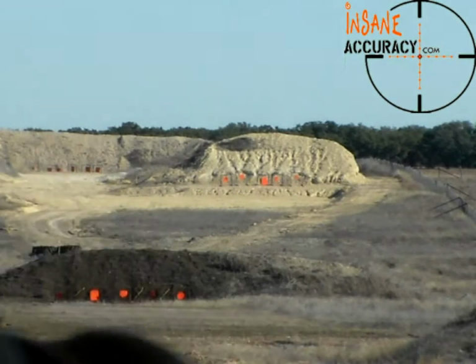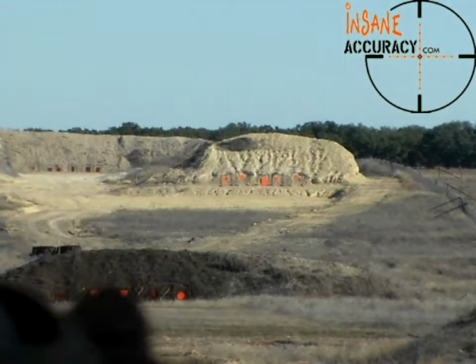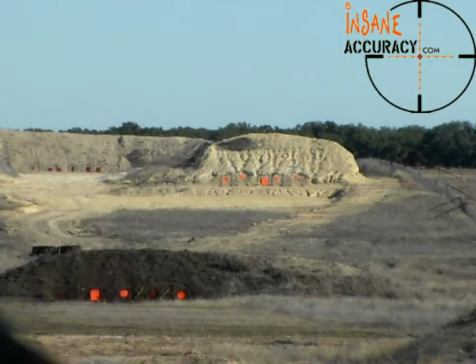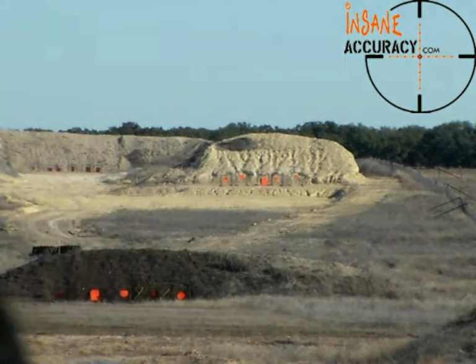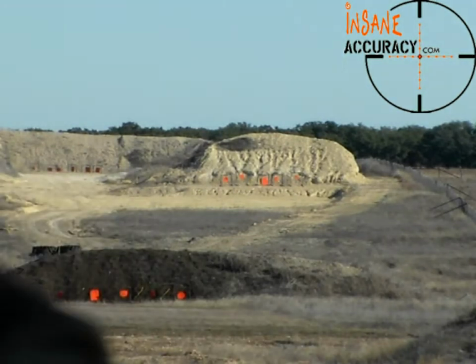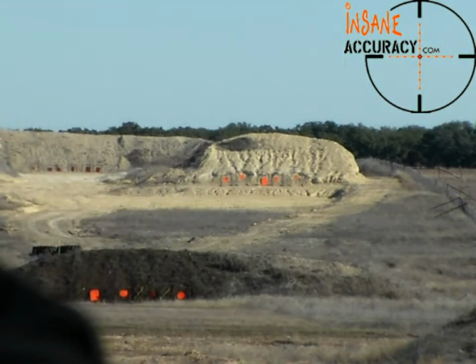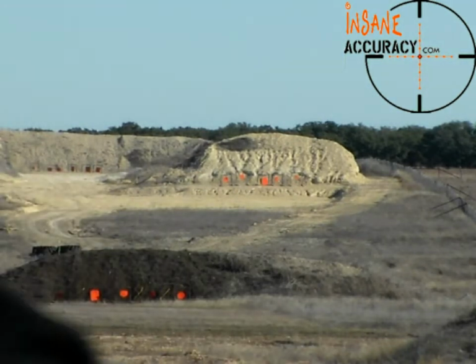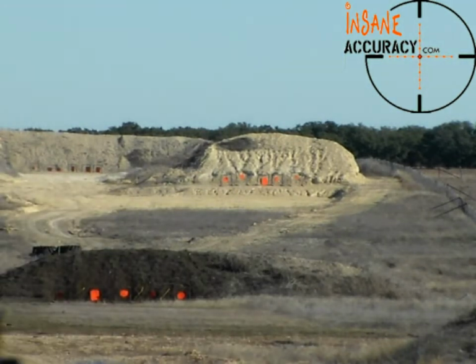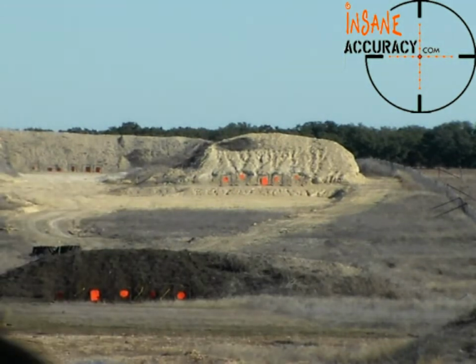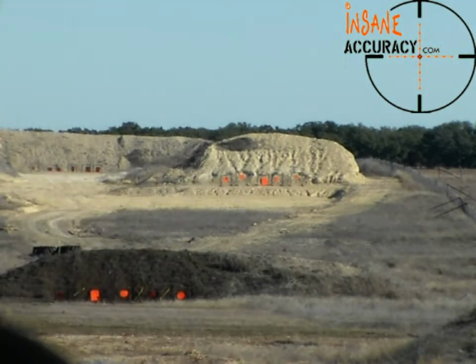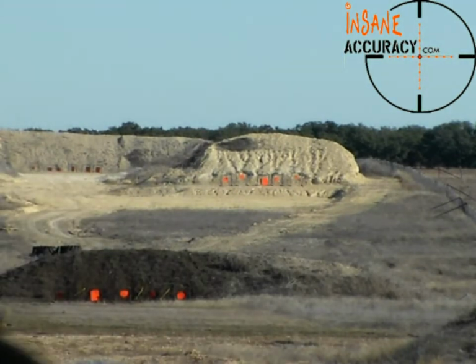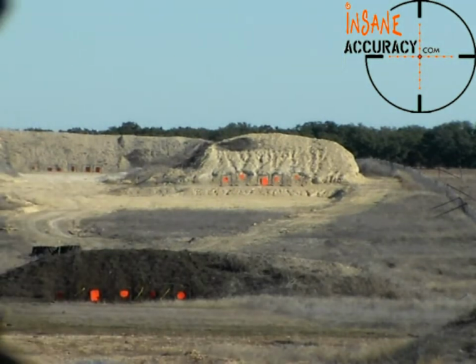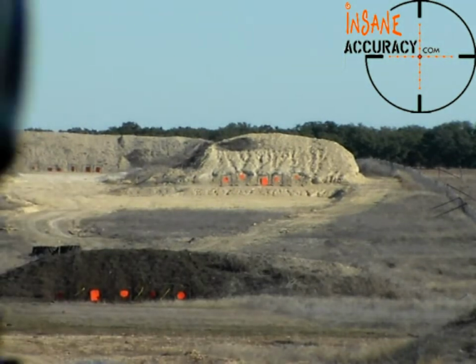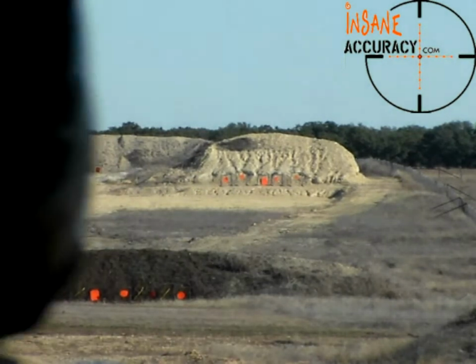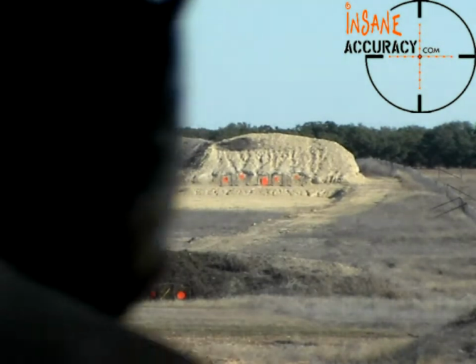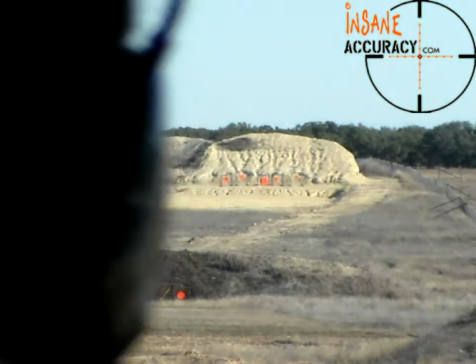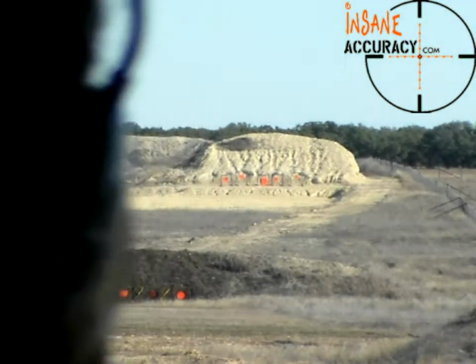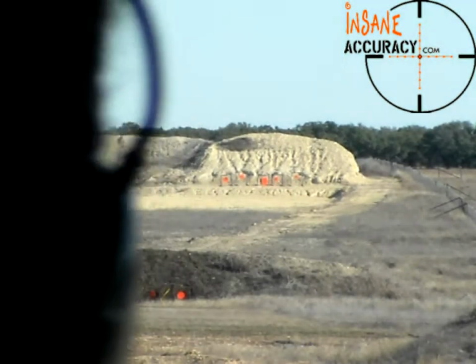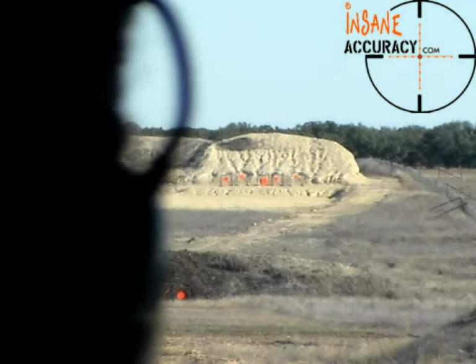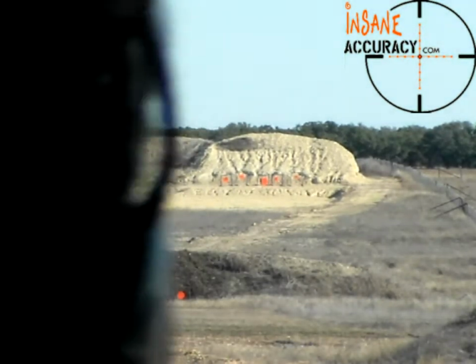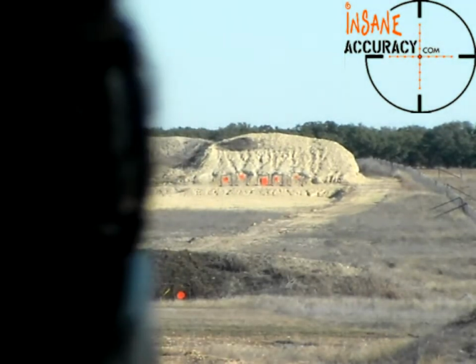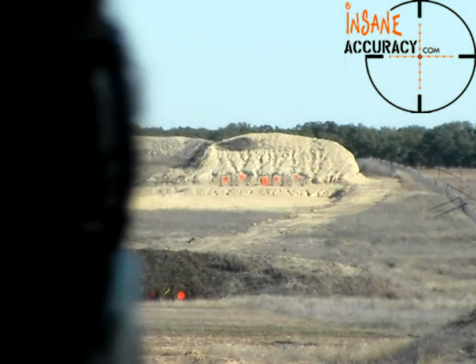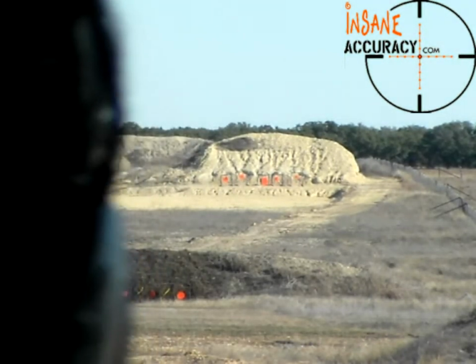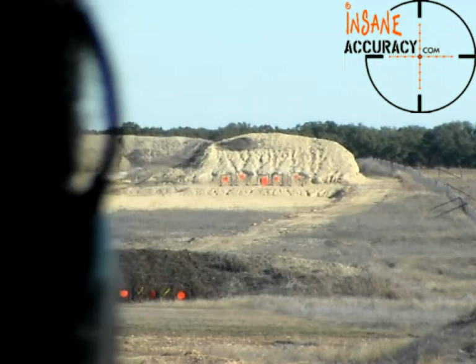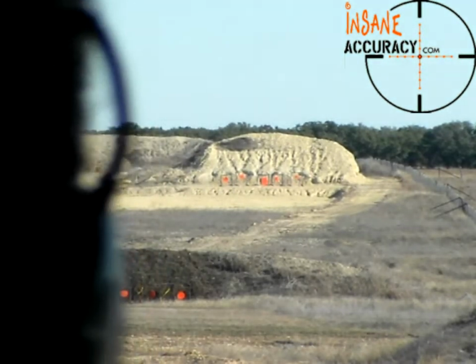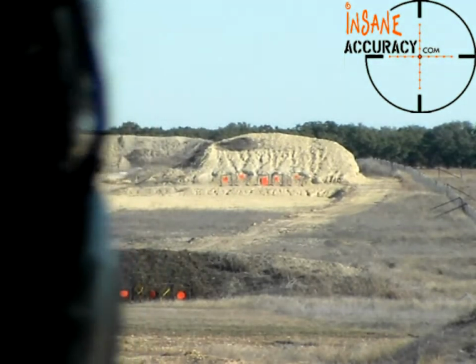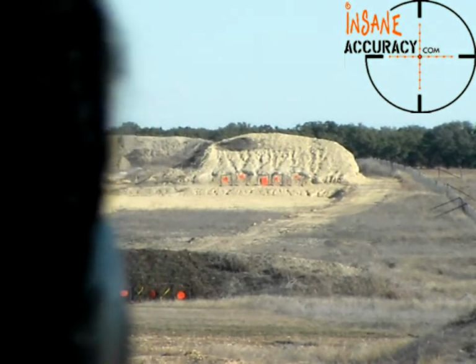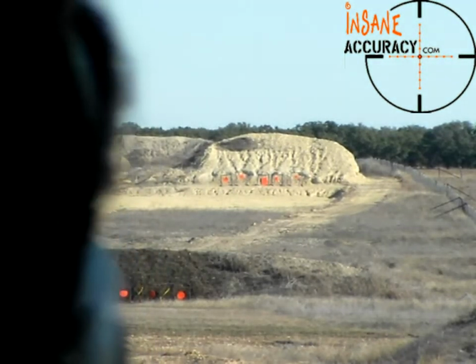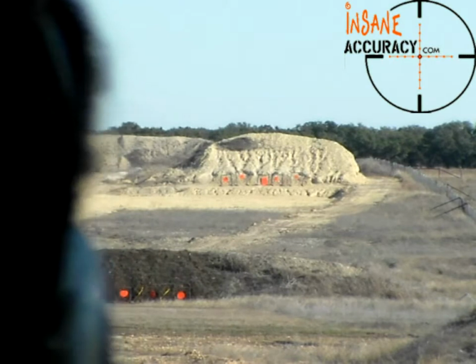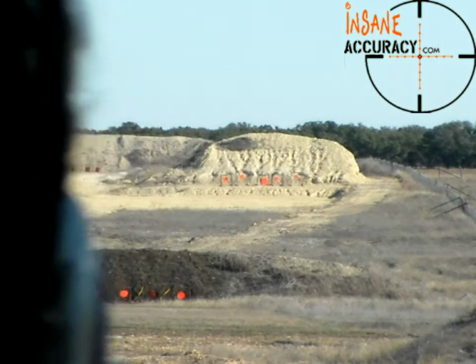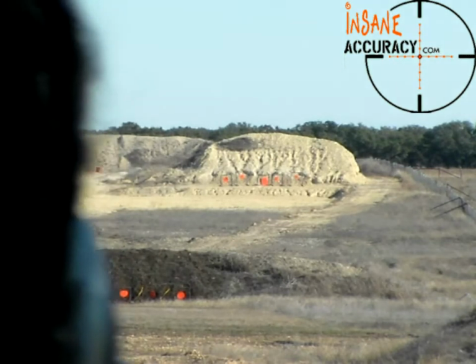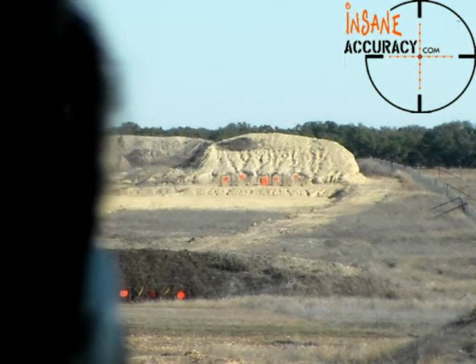Jeffrey, if you can give me a spot on the center plate, we'll see if we can get close. The spotter's ready.